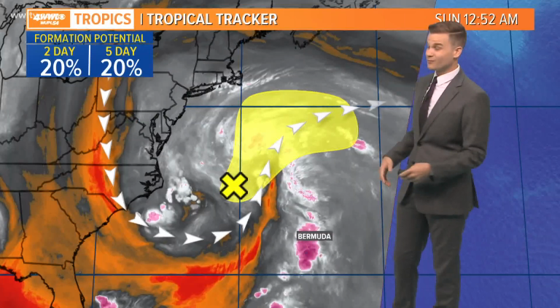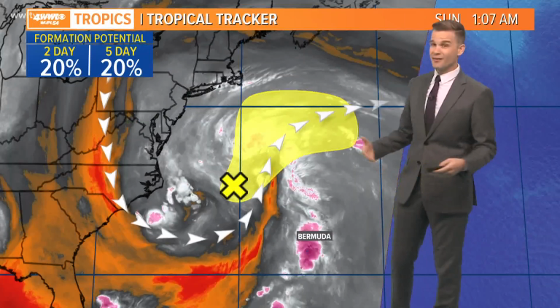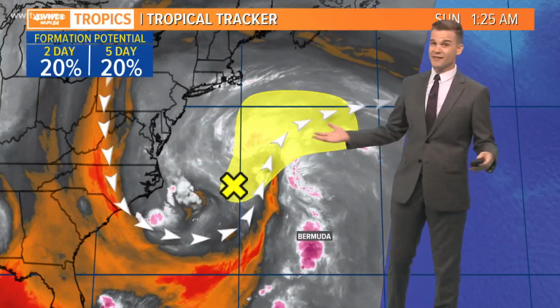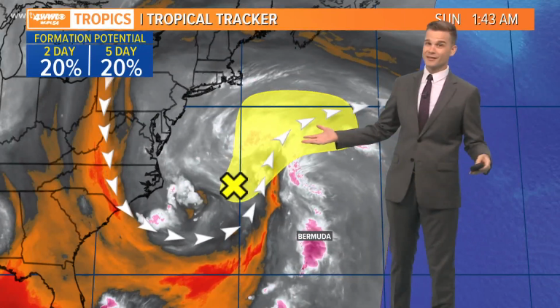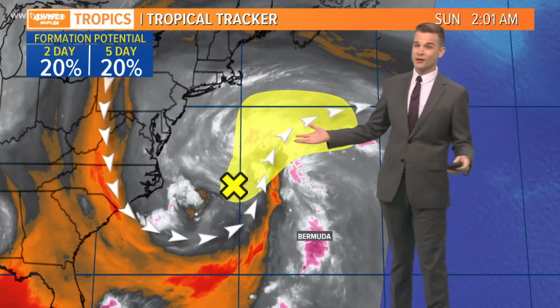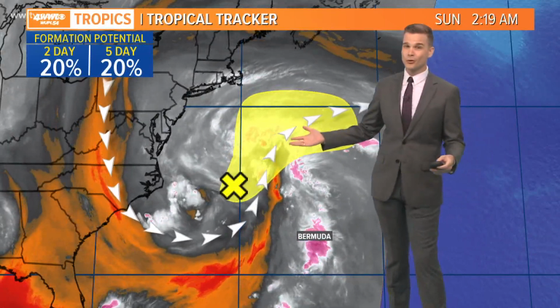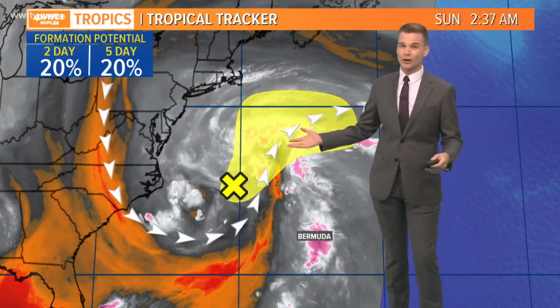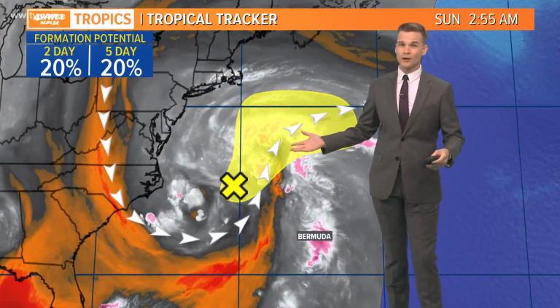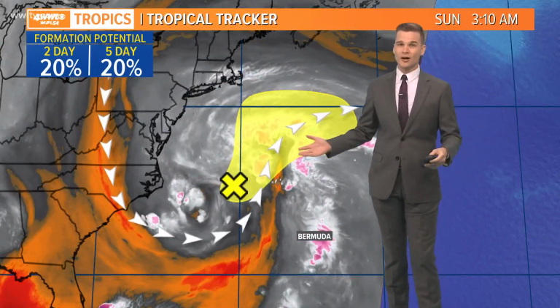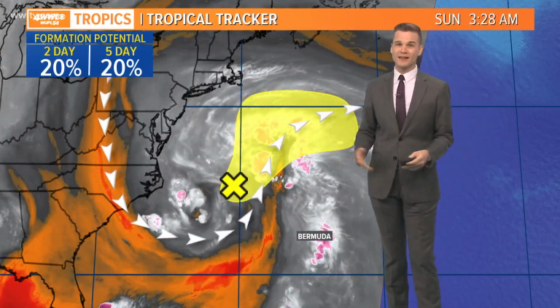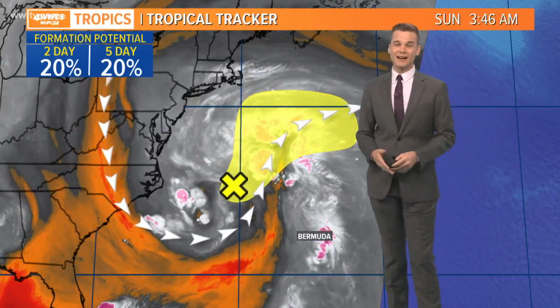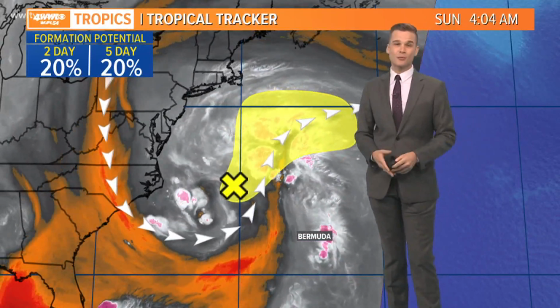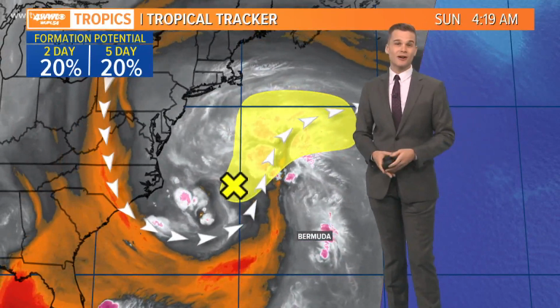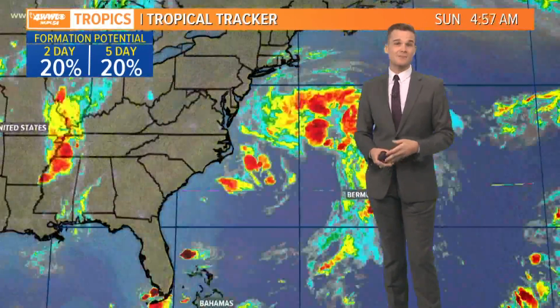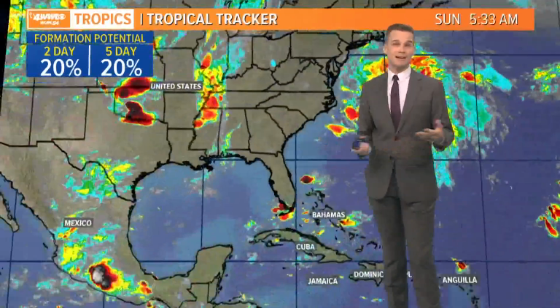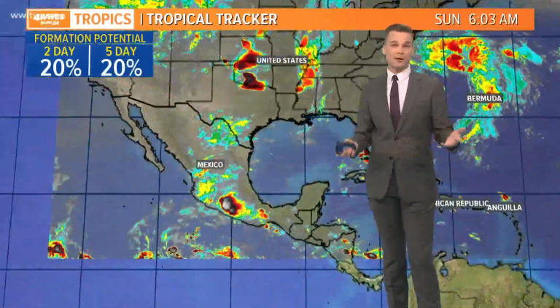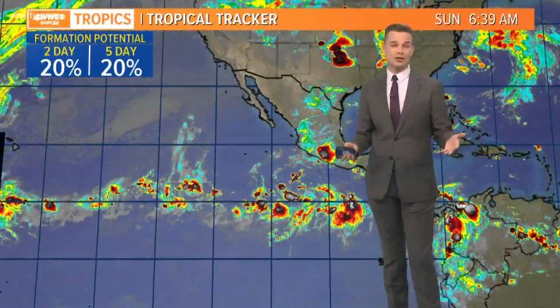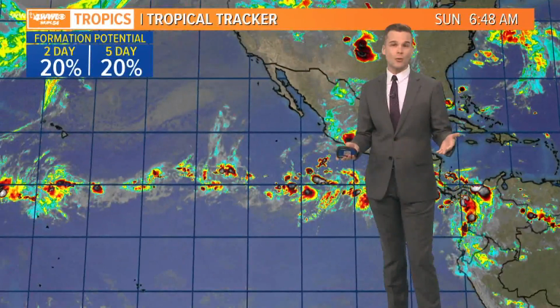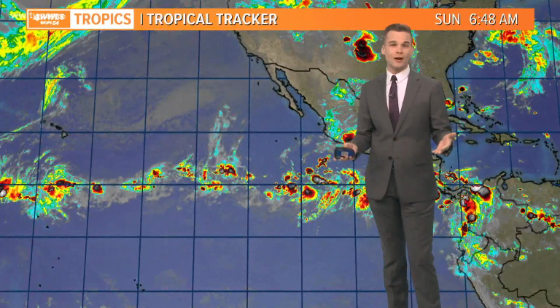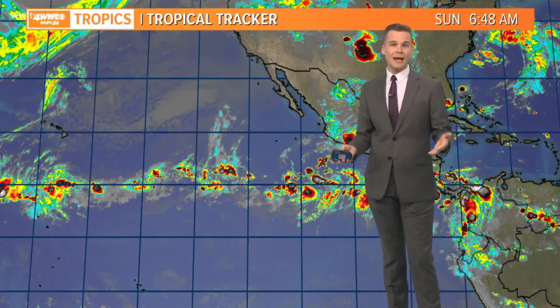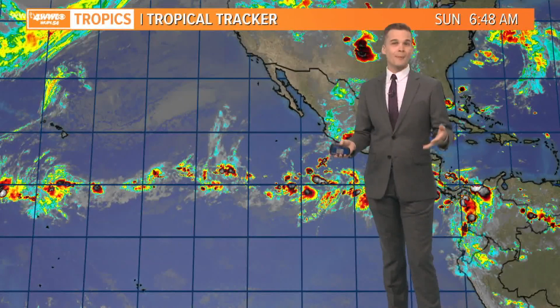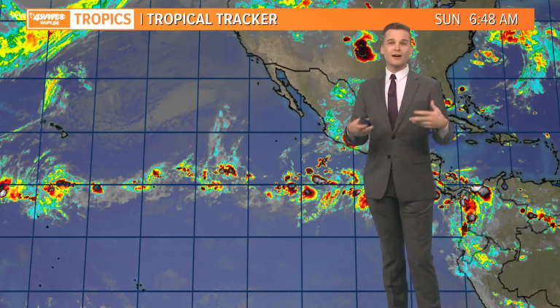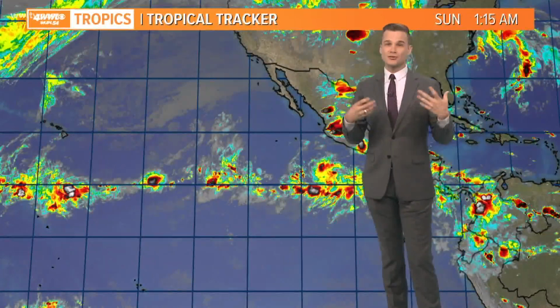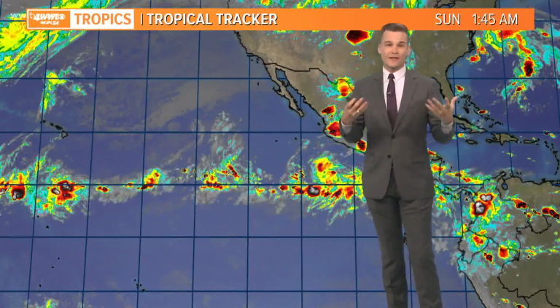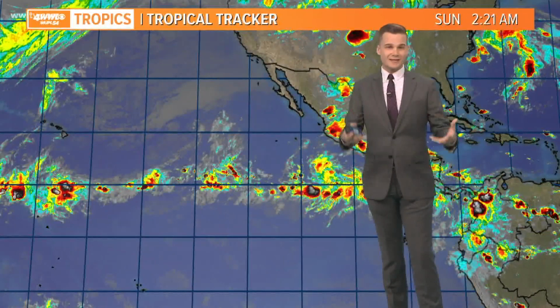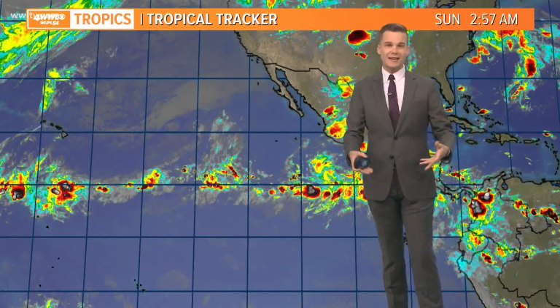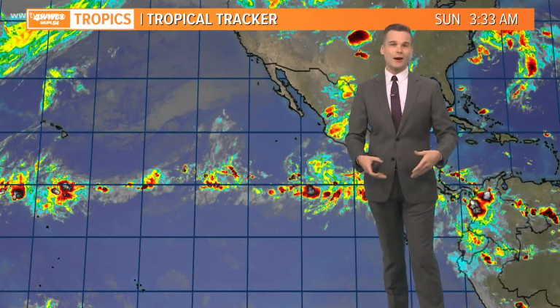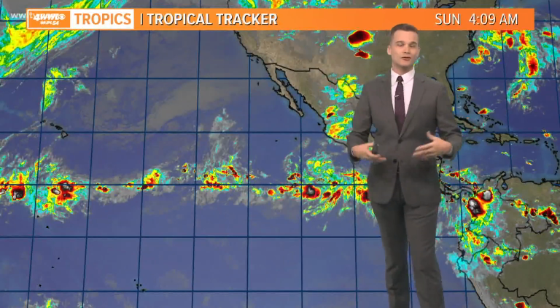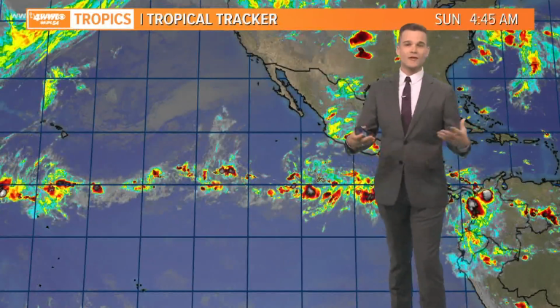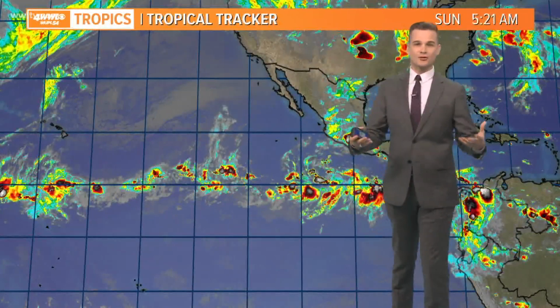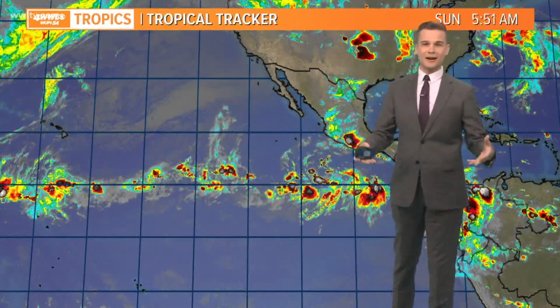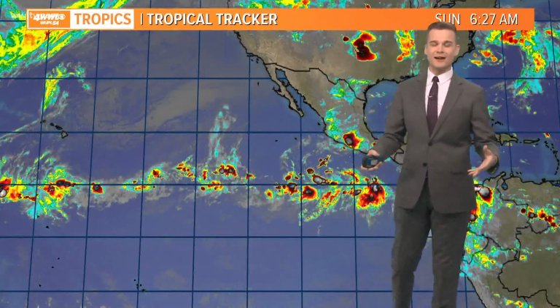But other than that, there's not a whole lot going on in the Atlantic. We're not expecting much to go on because there's all that sinking air and all that dry dust.